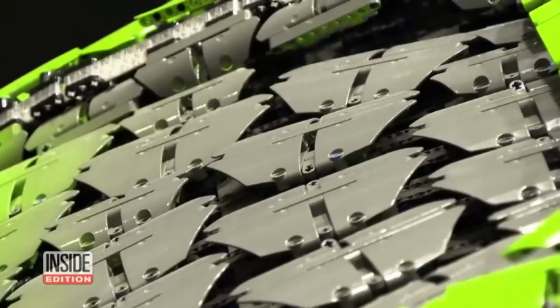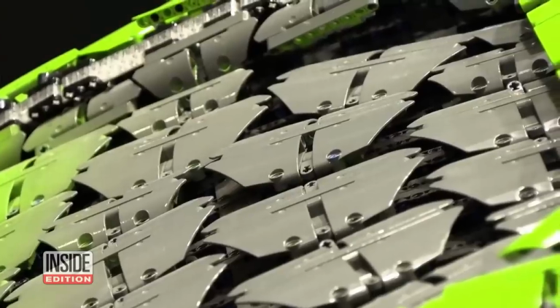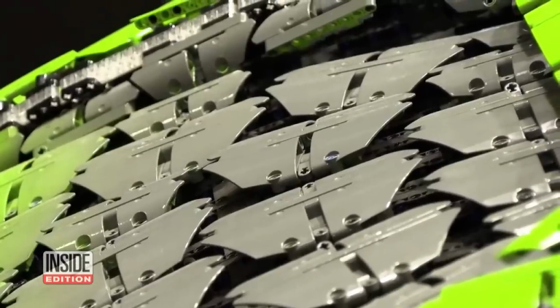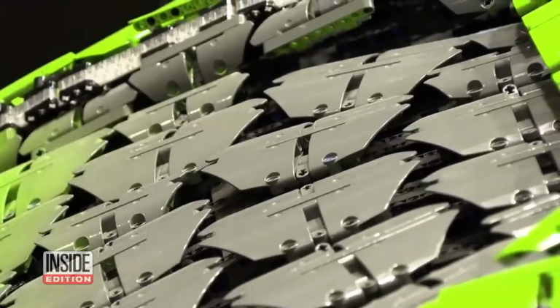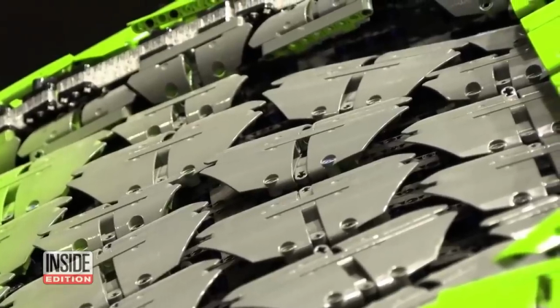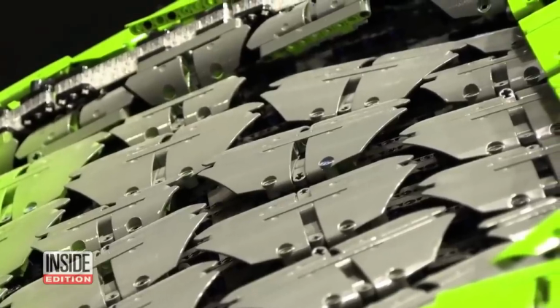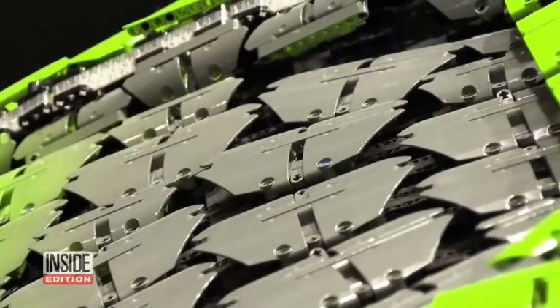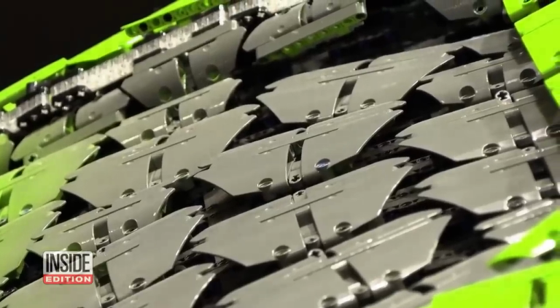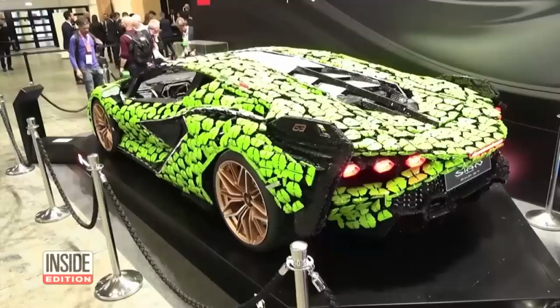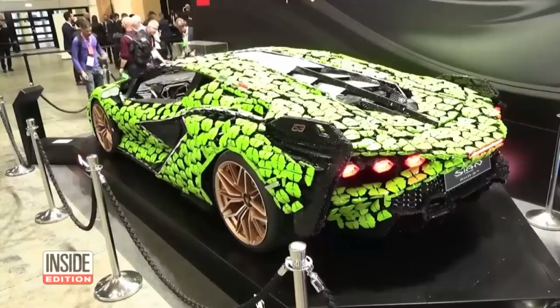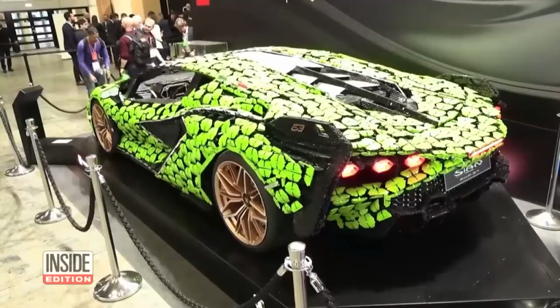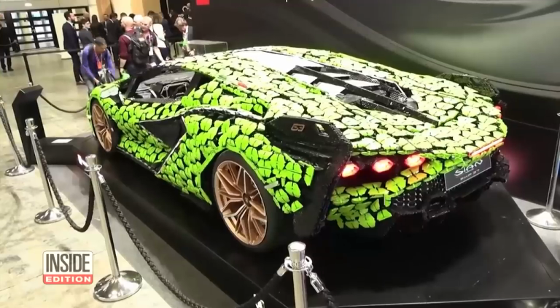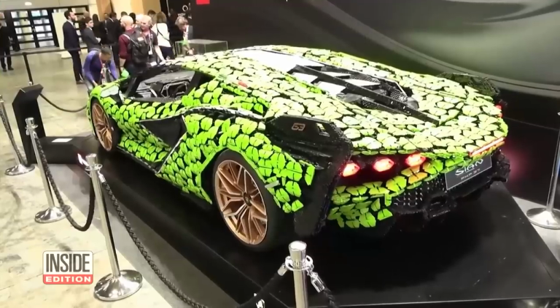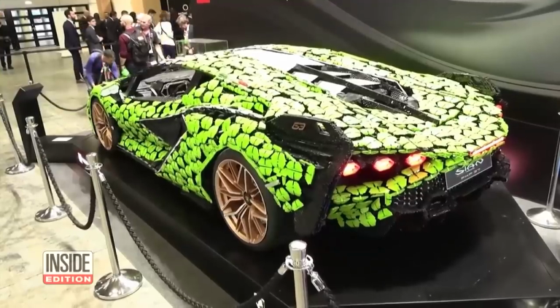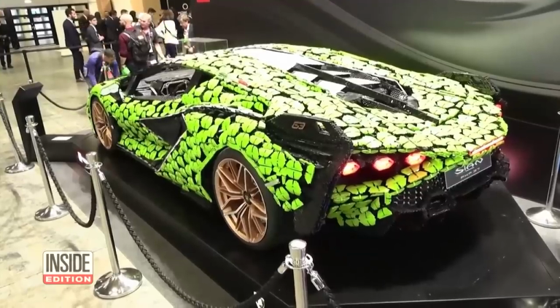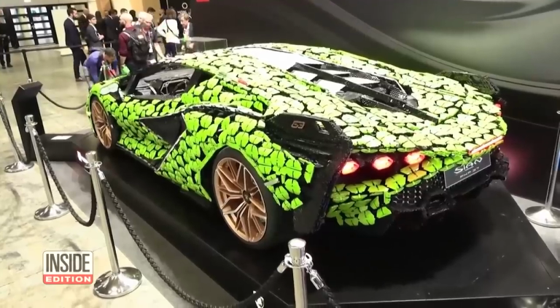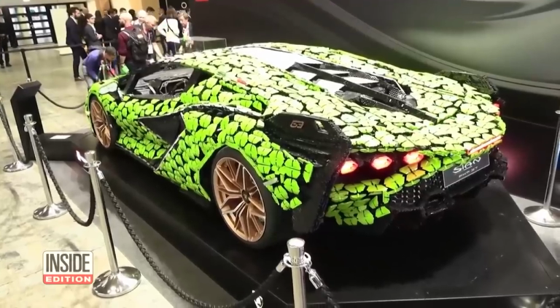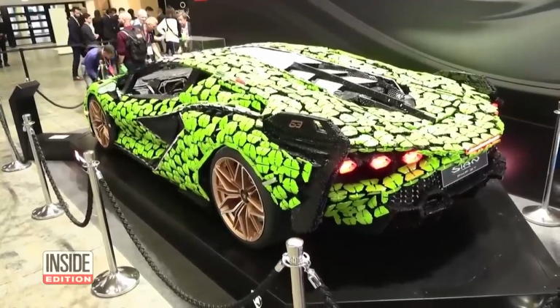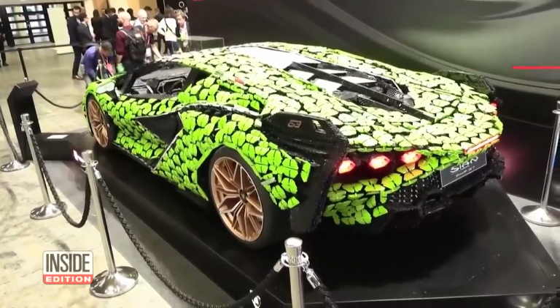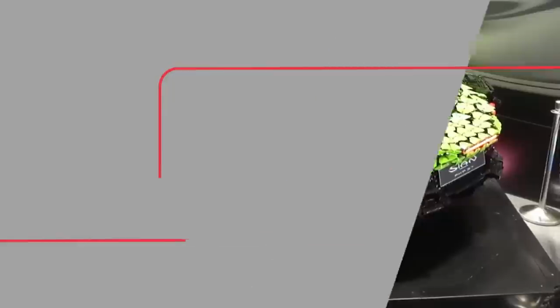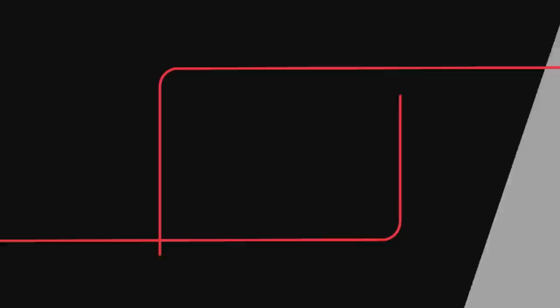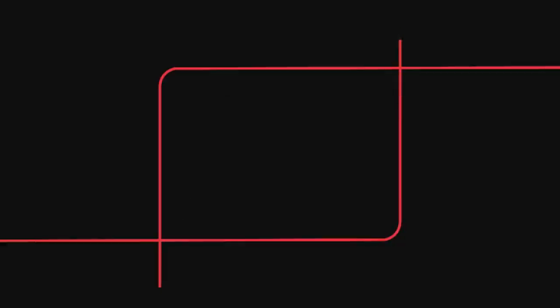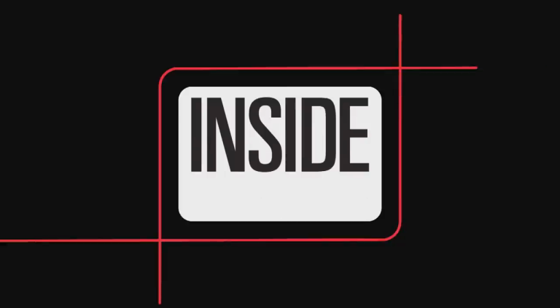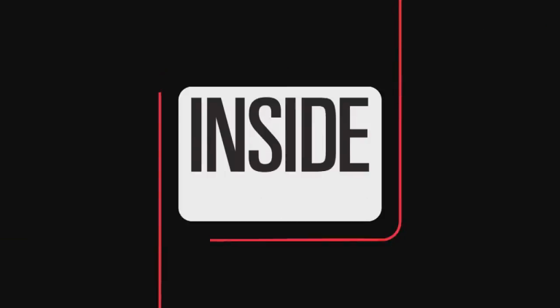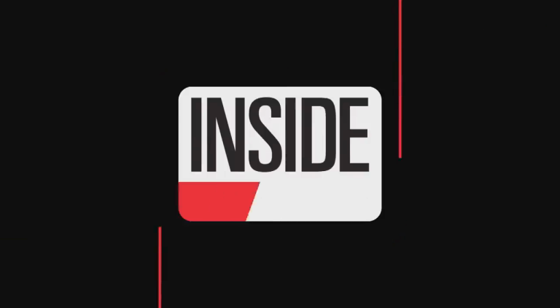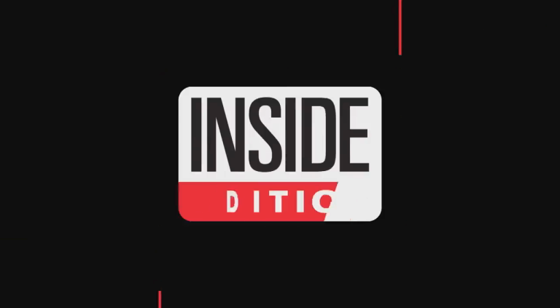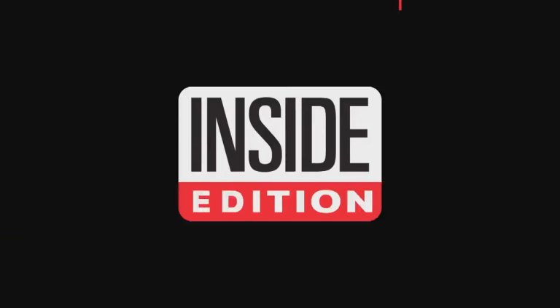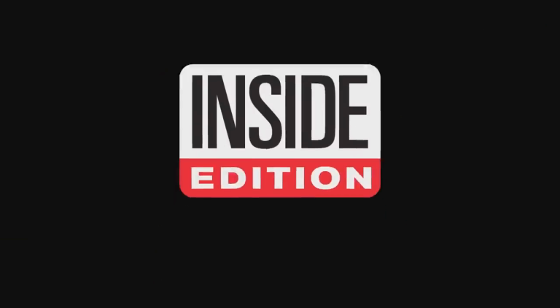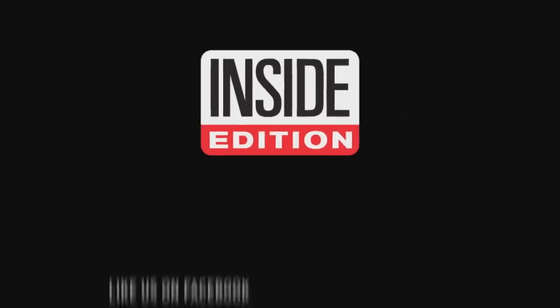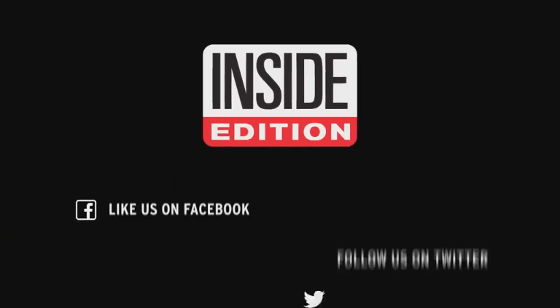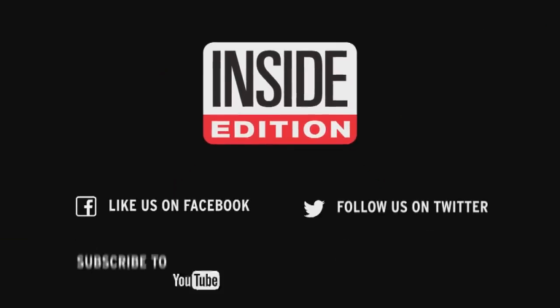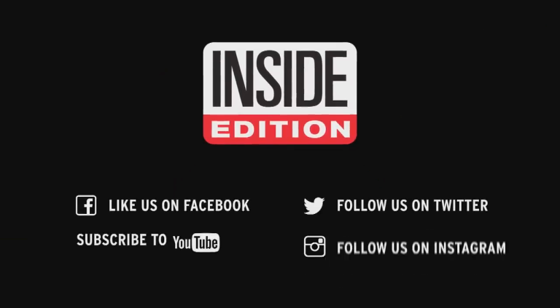Now this is a Lego you won't step on in your living room. This is Inside Edition Digital.